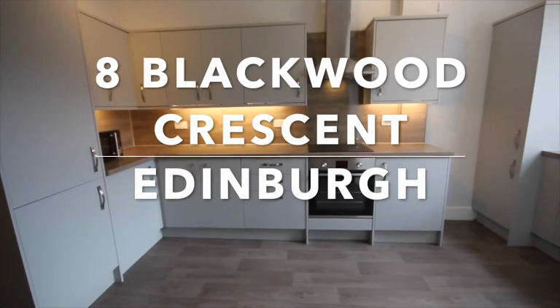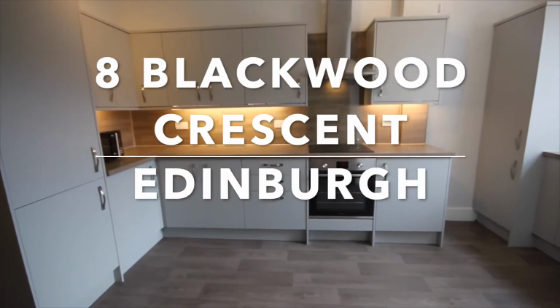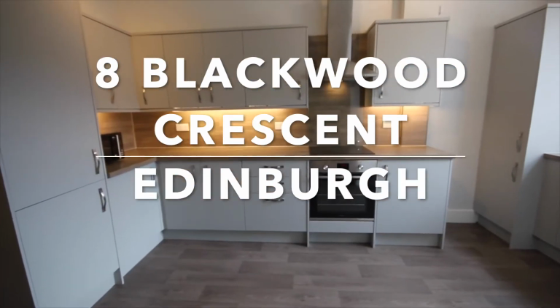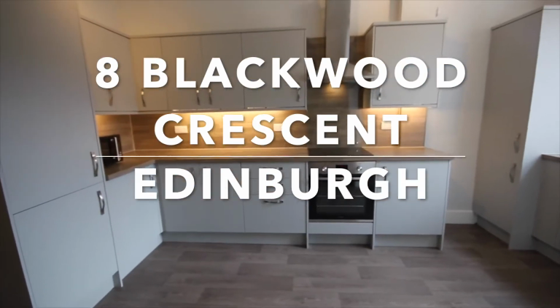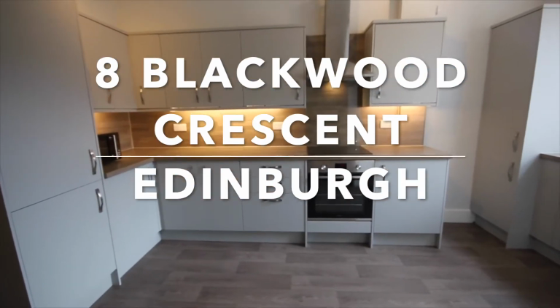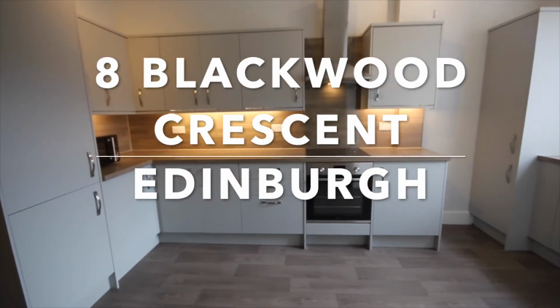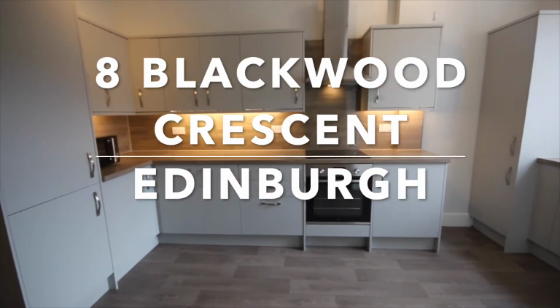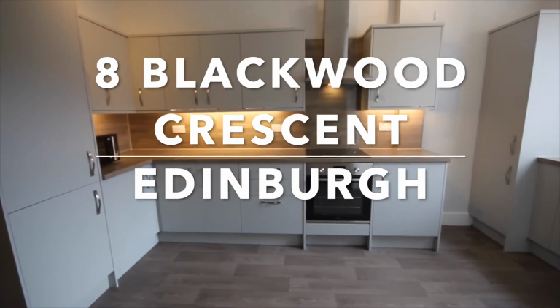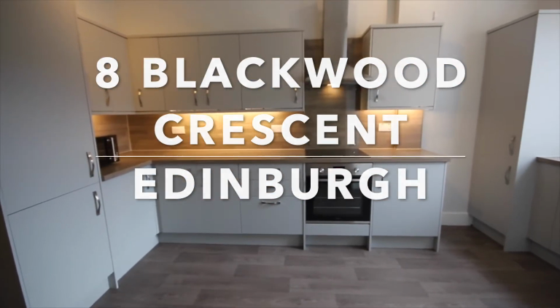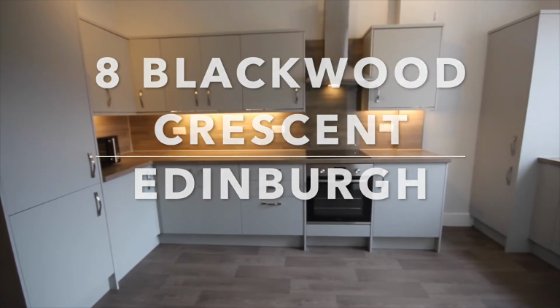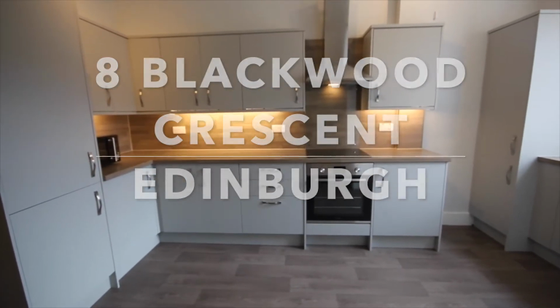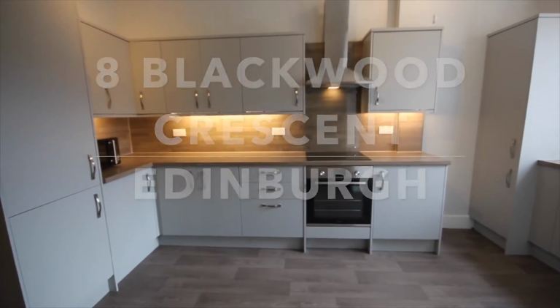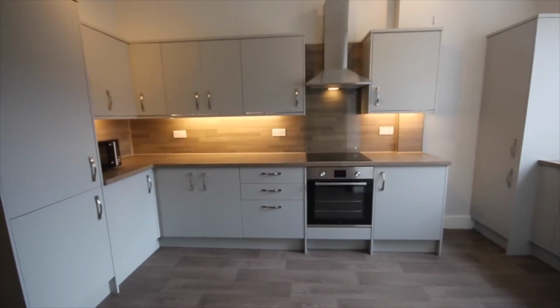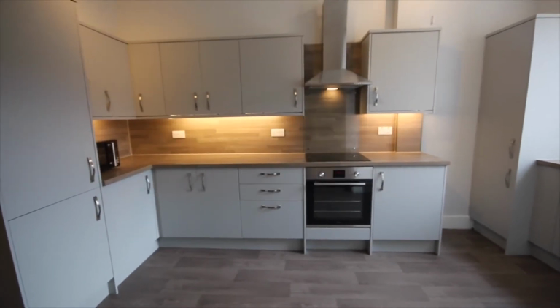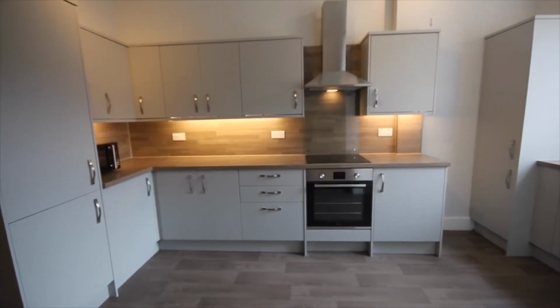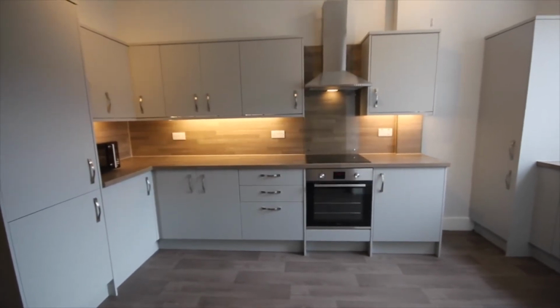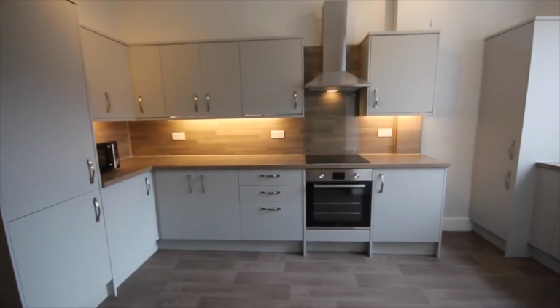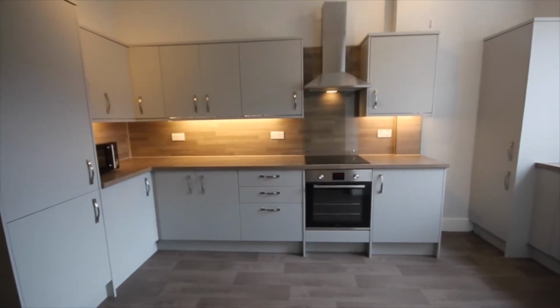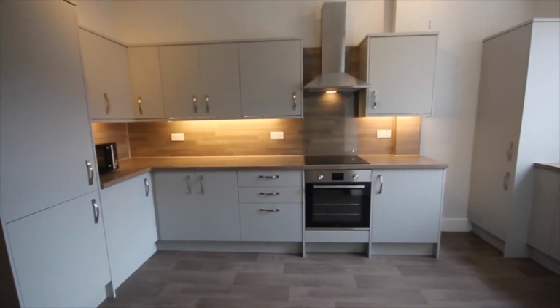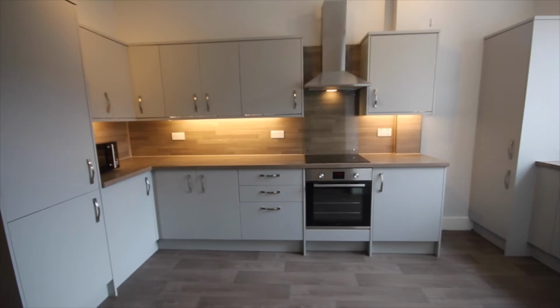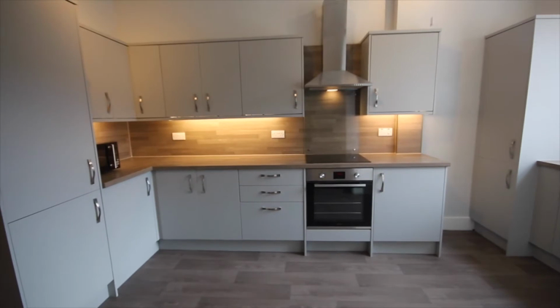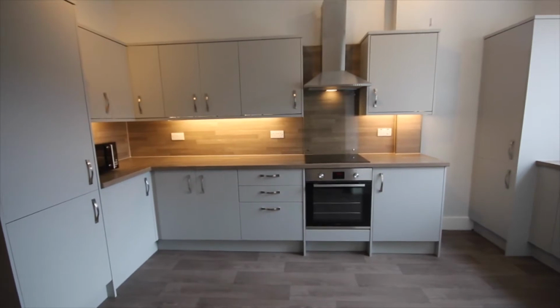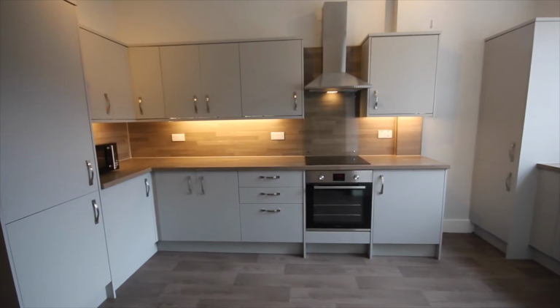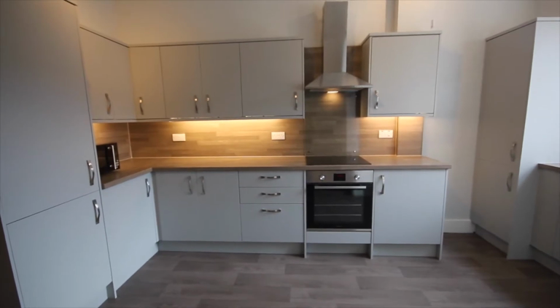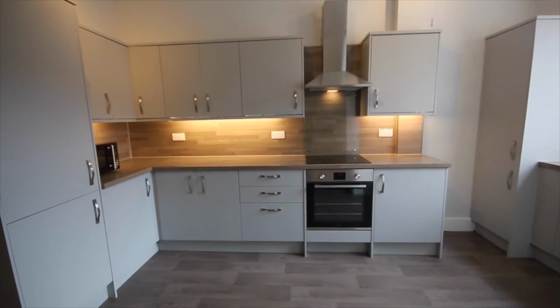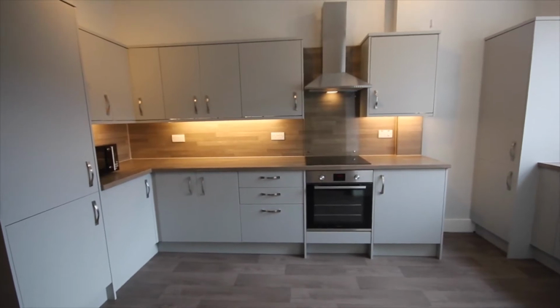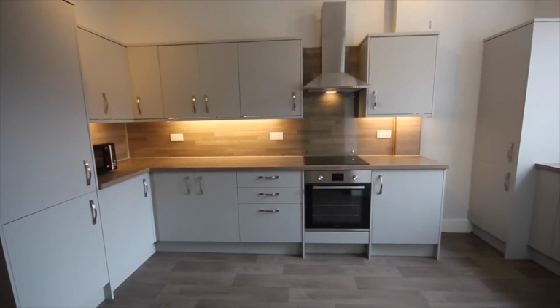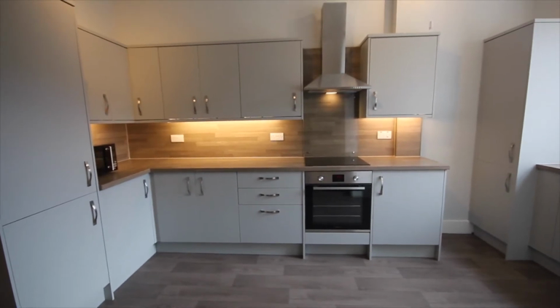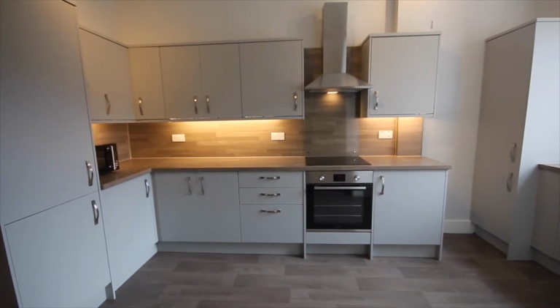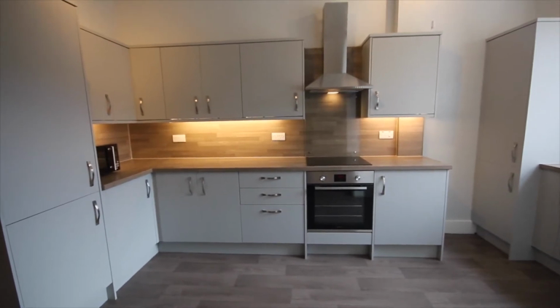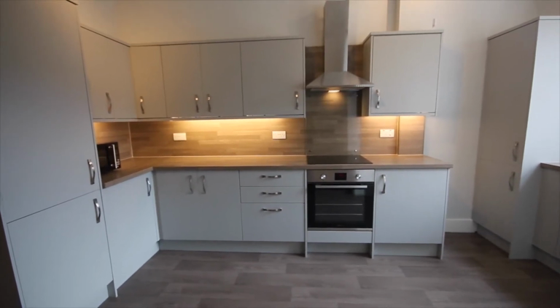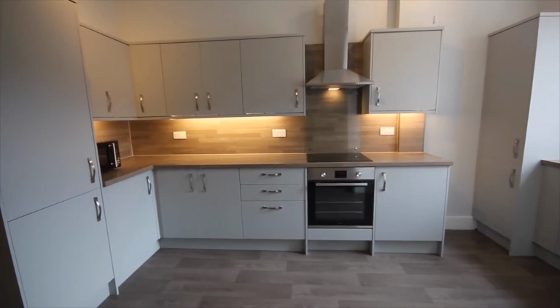Good afternoon and welcome to our video walkthrough tour of number eight Blackwood Crescent.